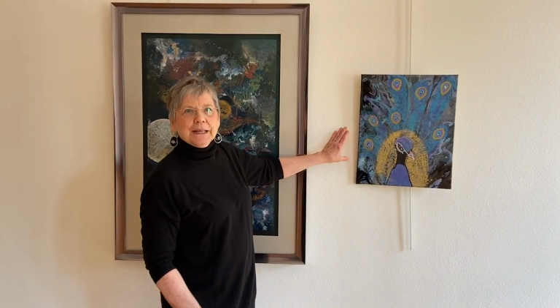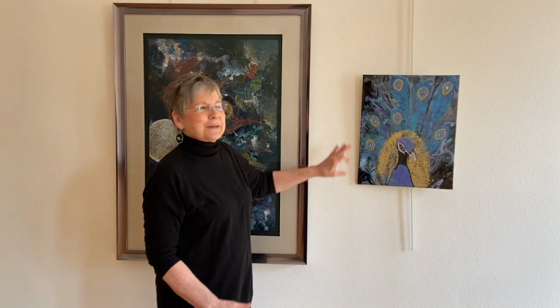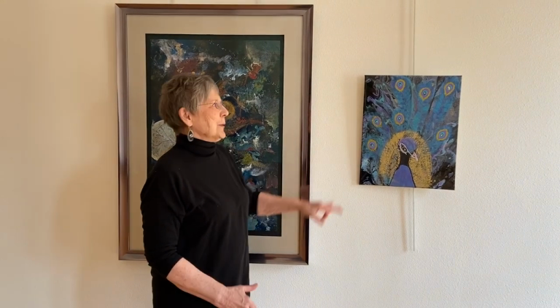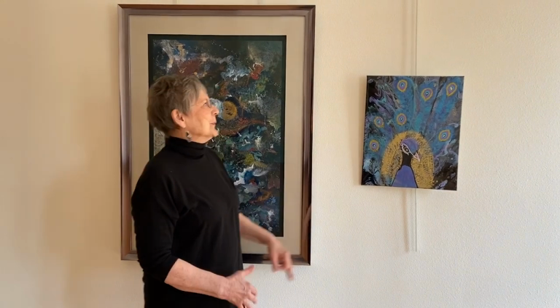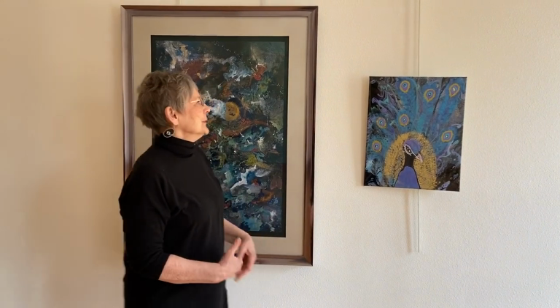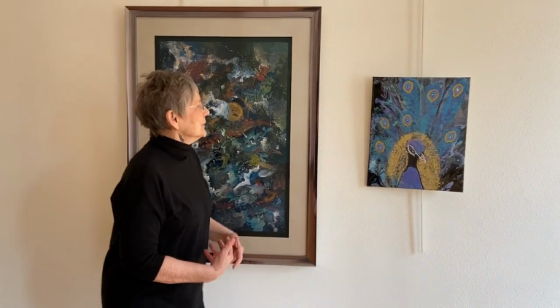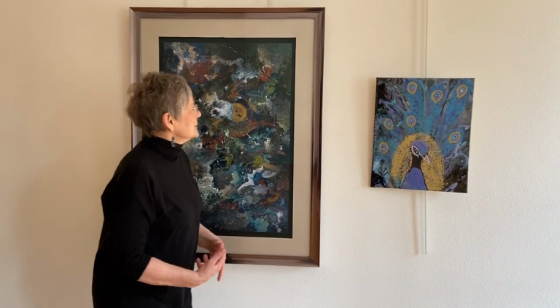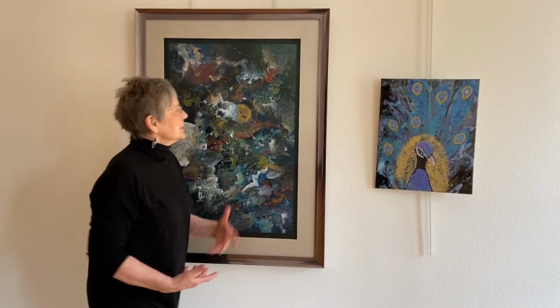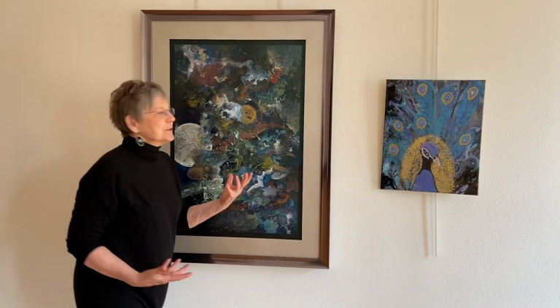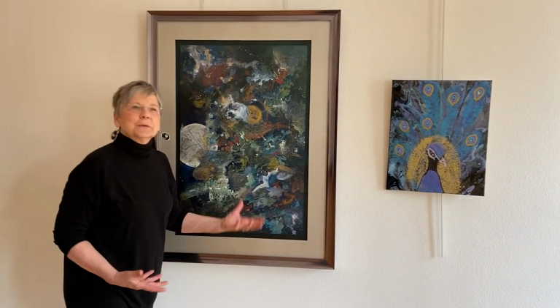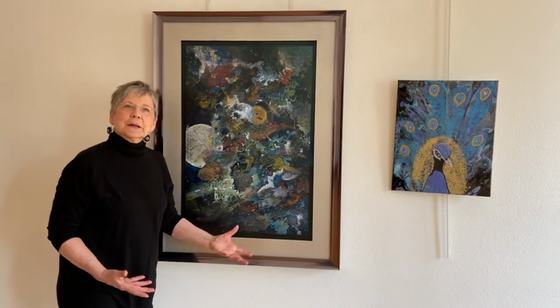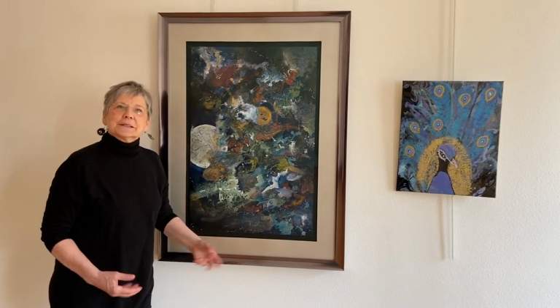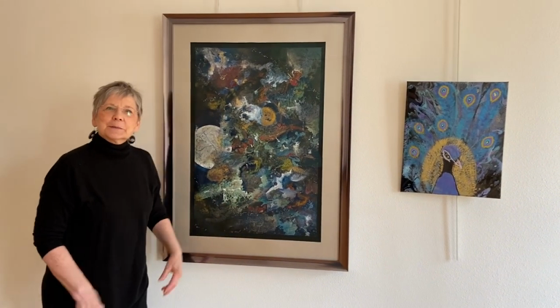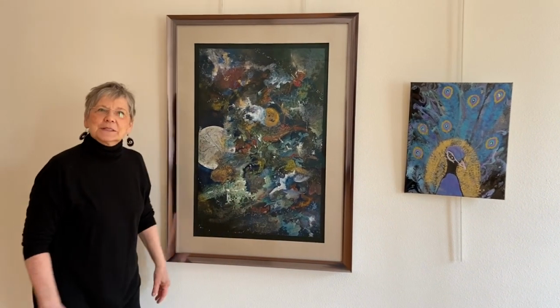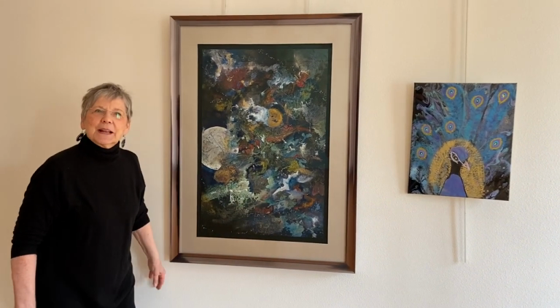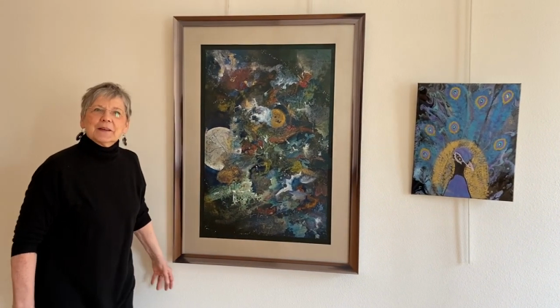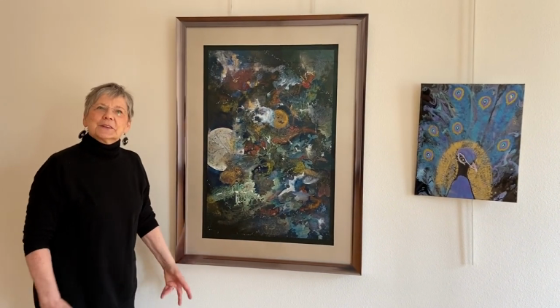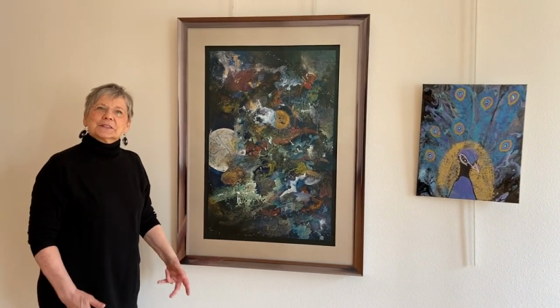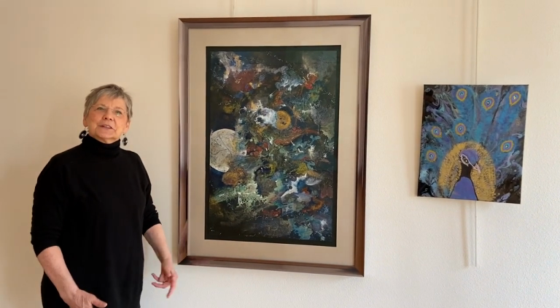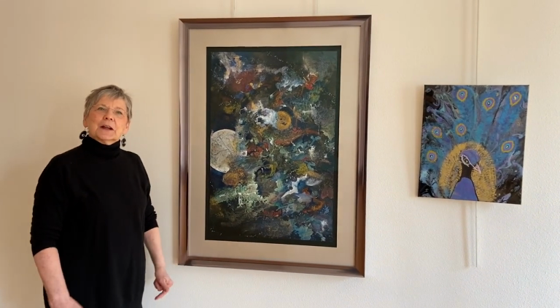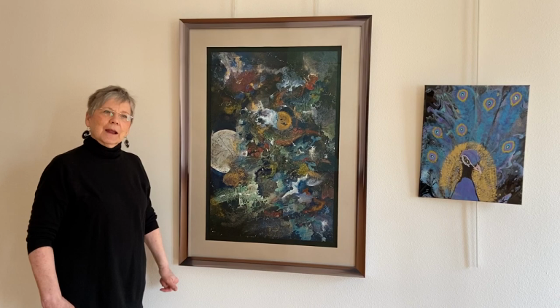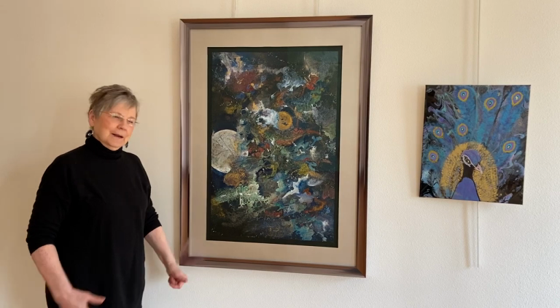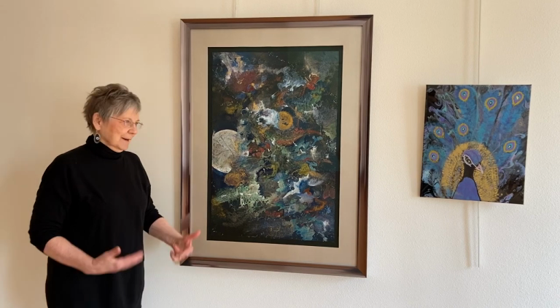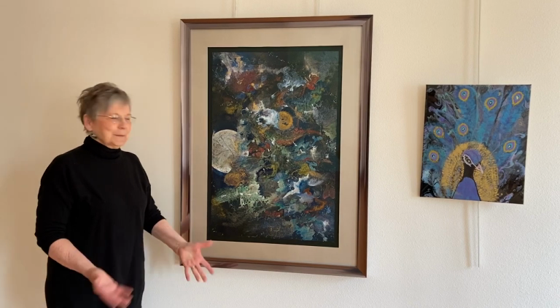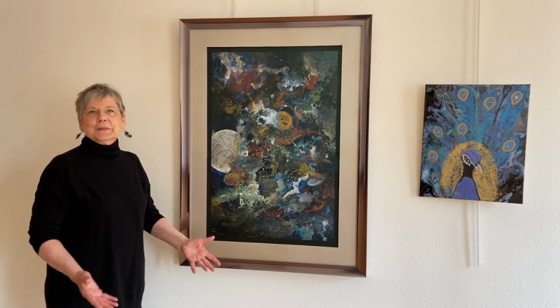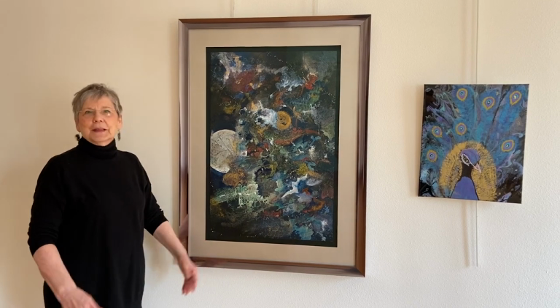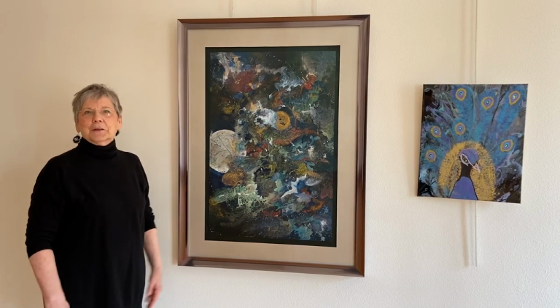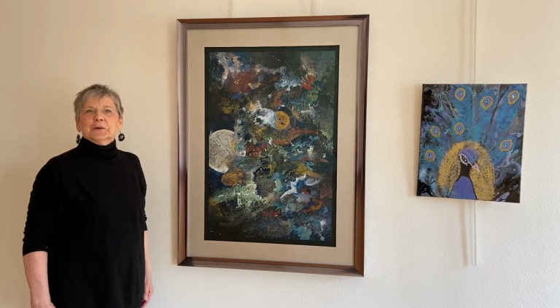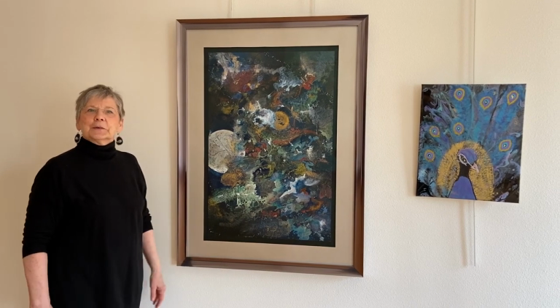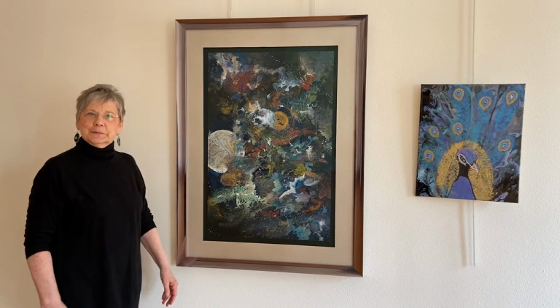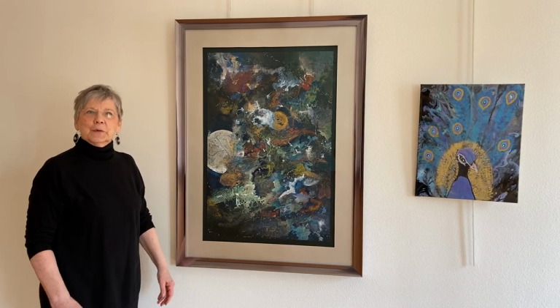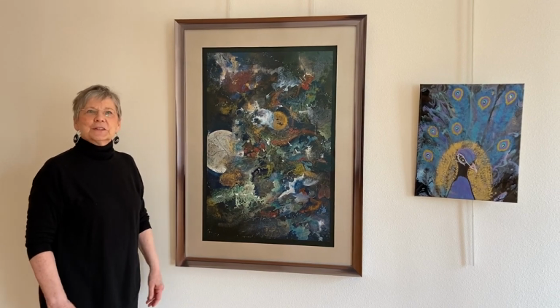So those are my two exhibits that I have for this year, and thank you for watching.